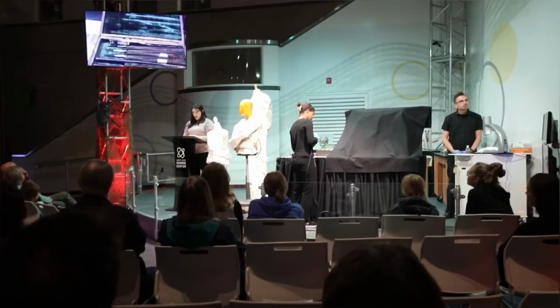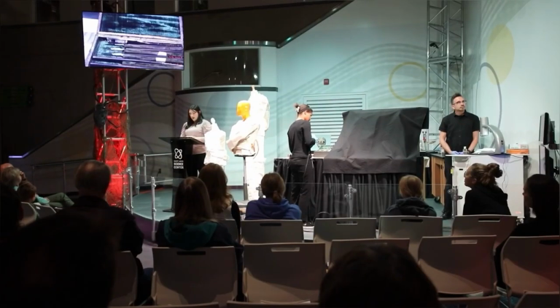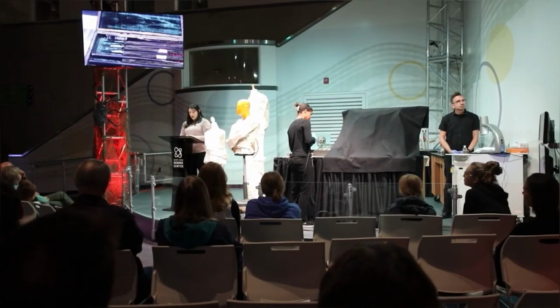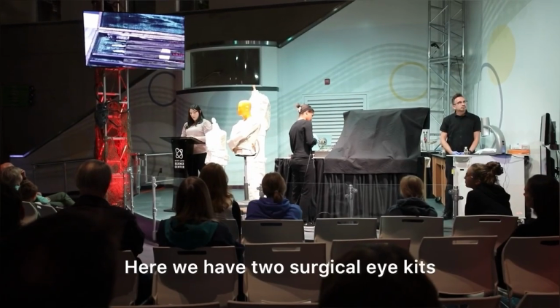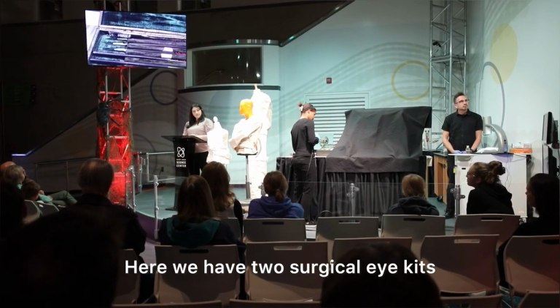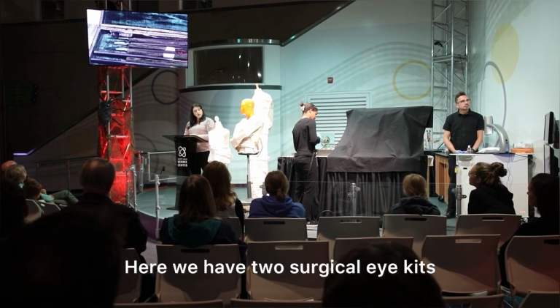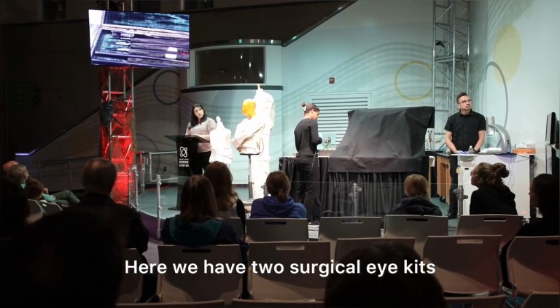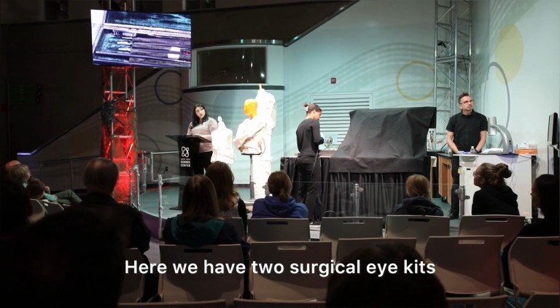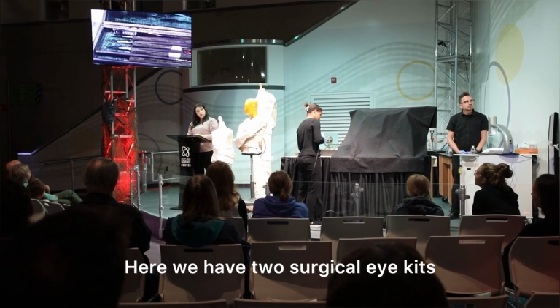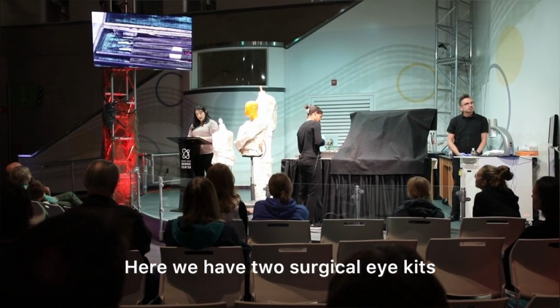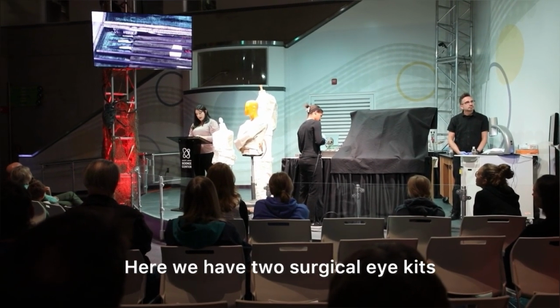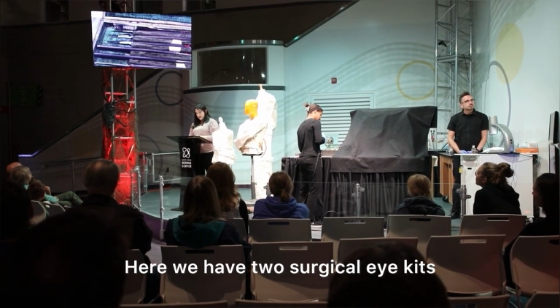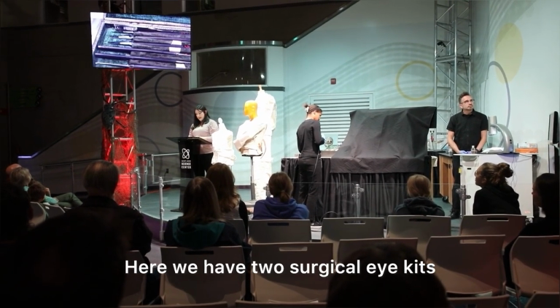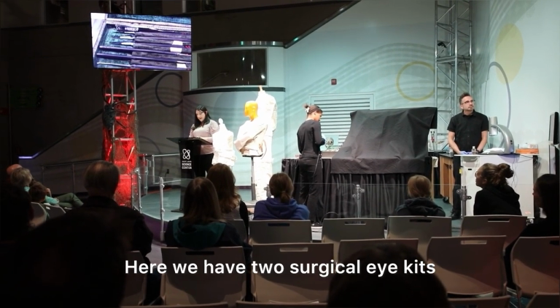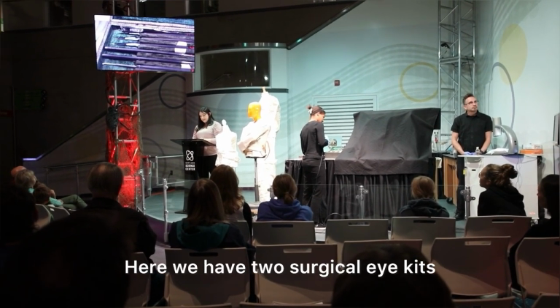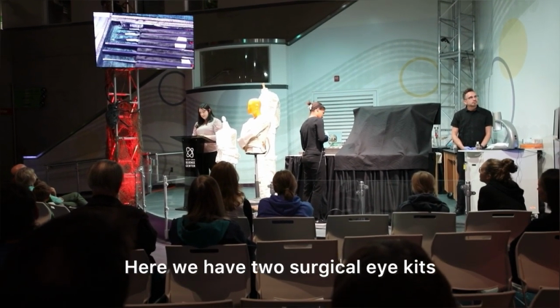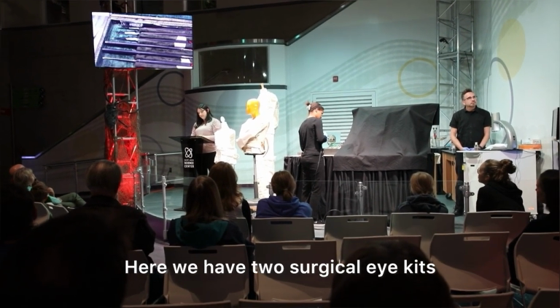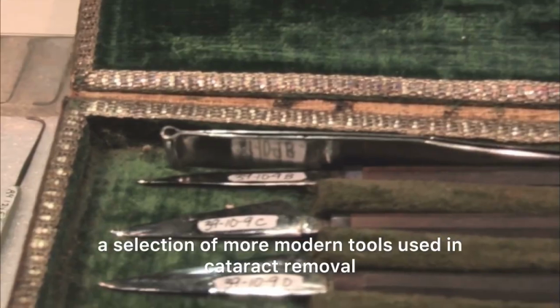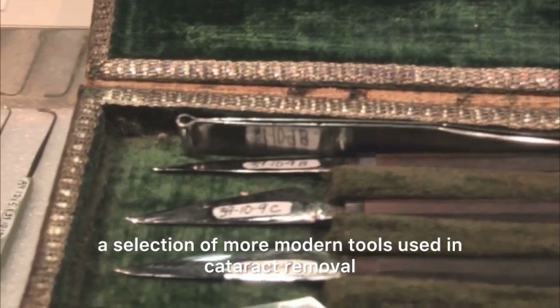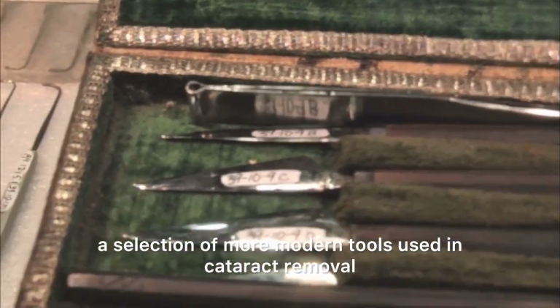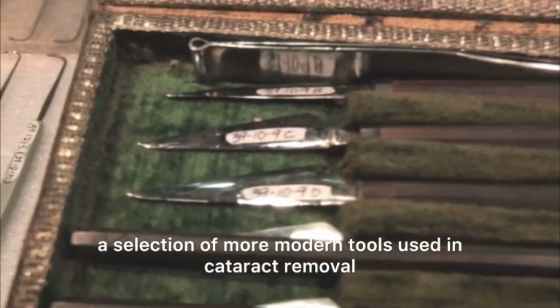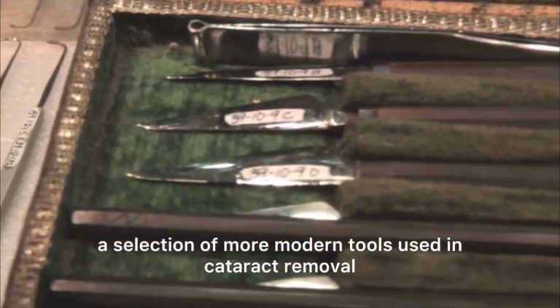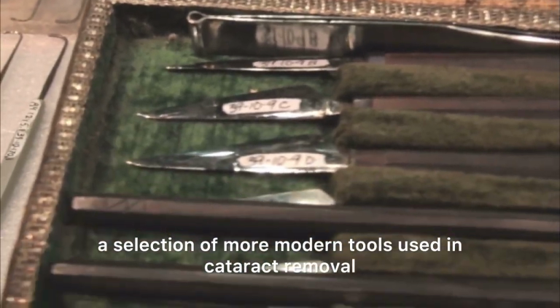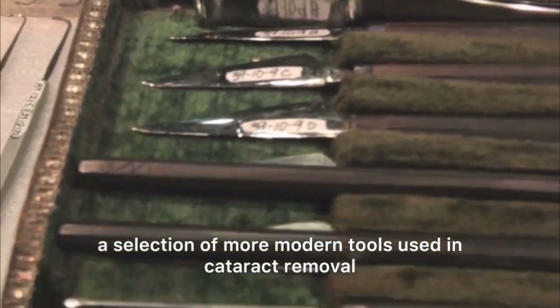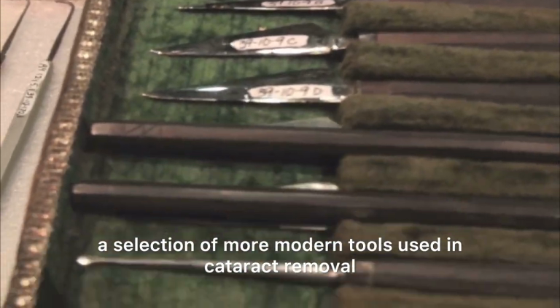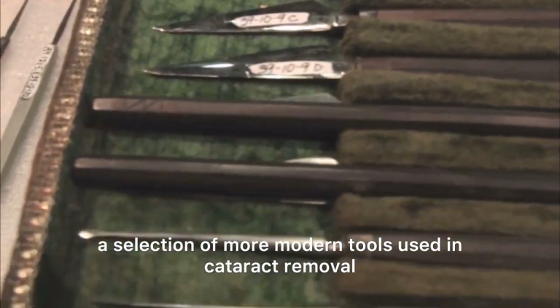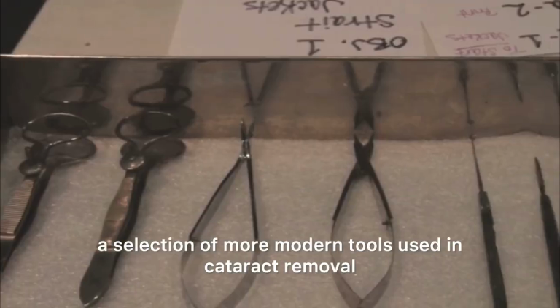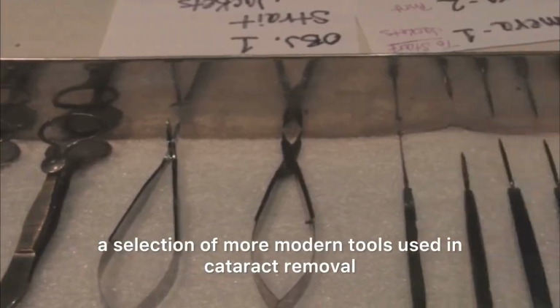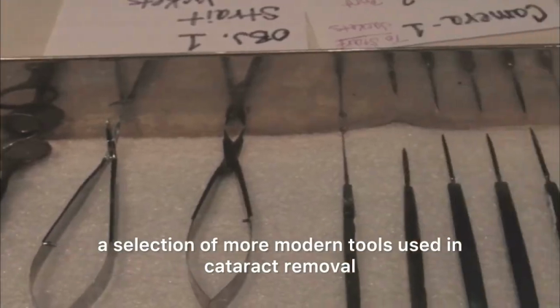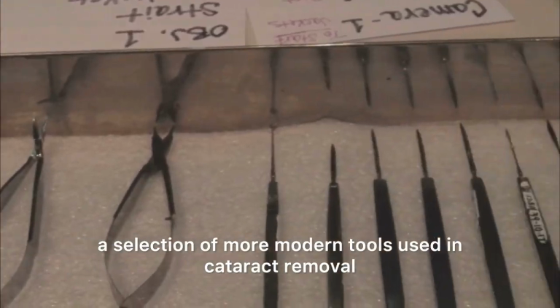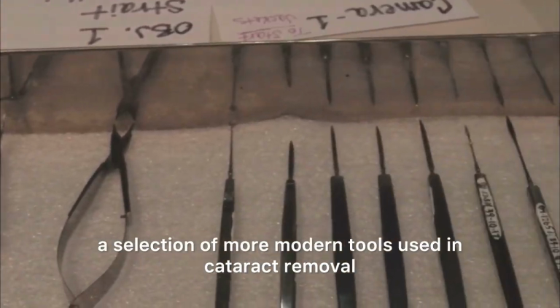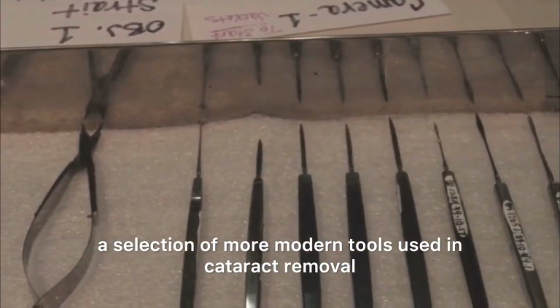Here we have two surgical eye kits — a selection of more modern tools used in cataract removal.